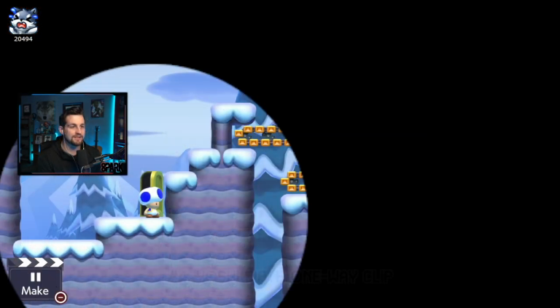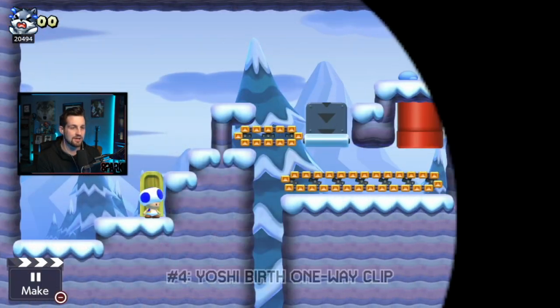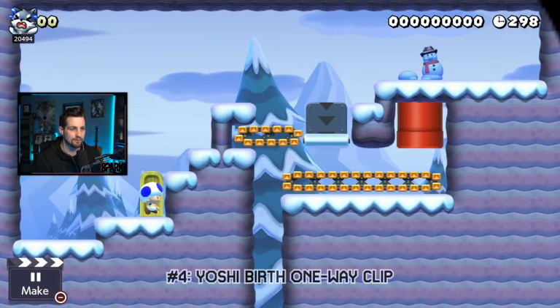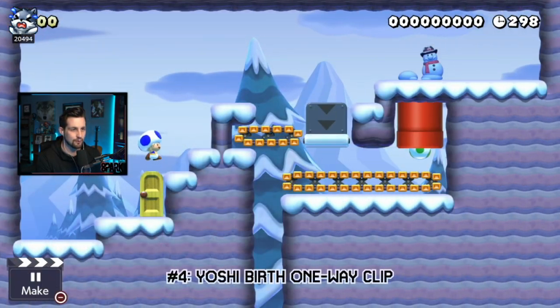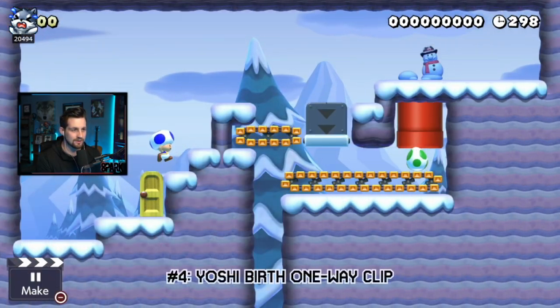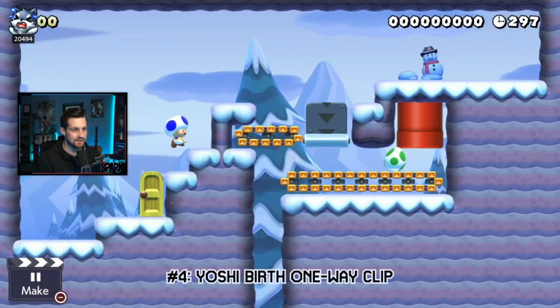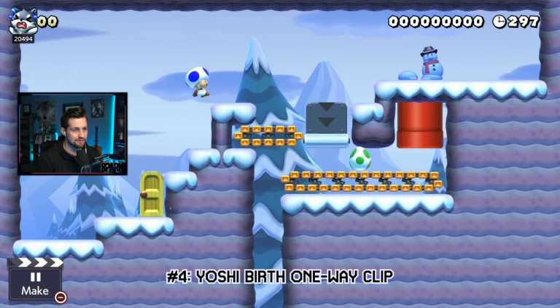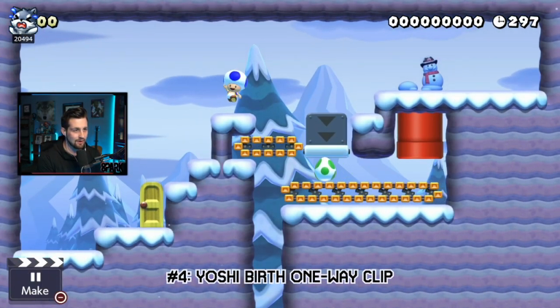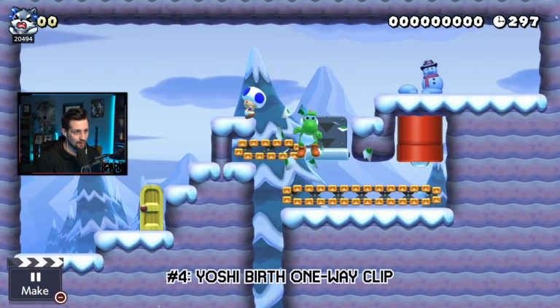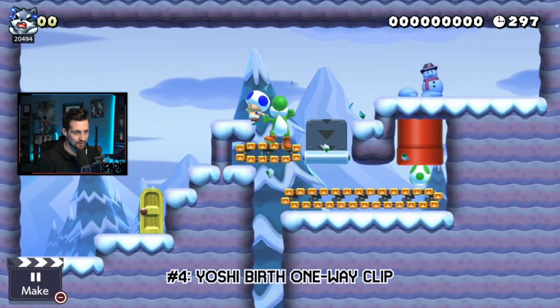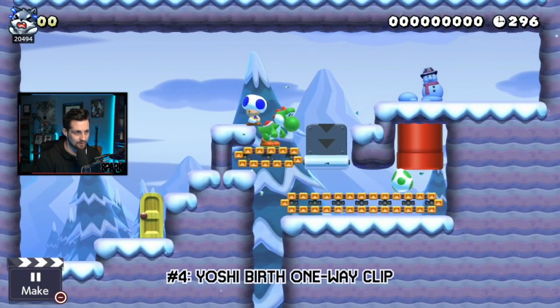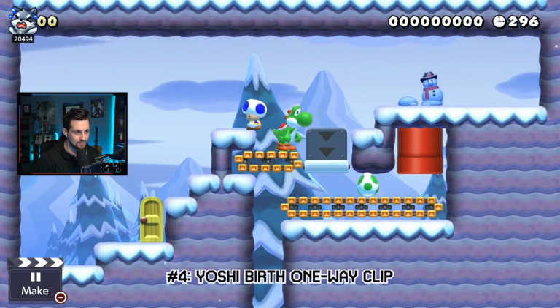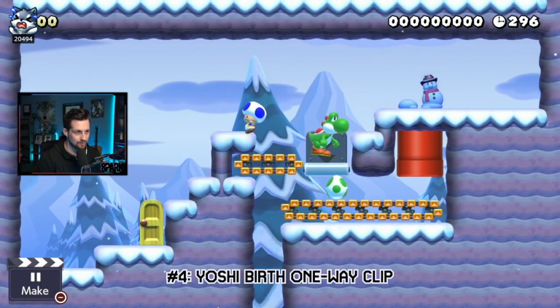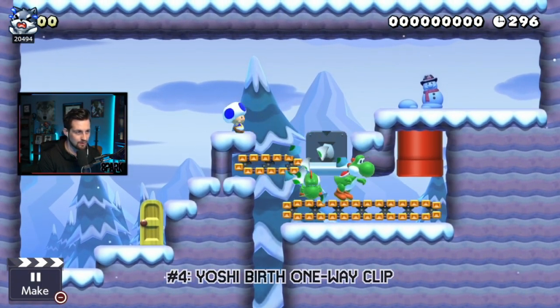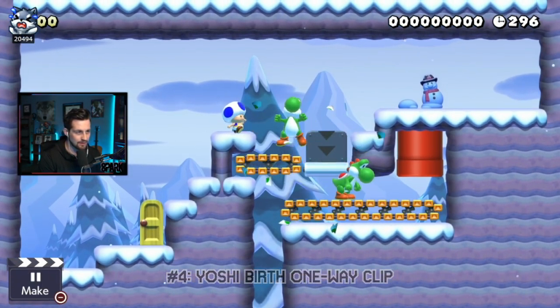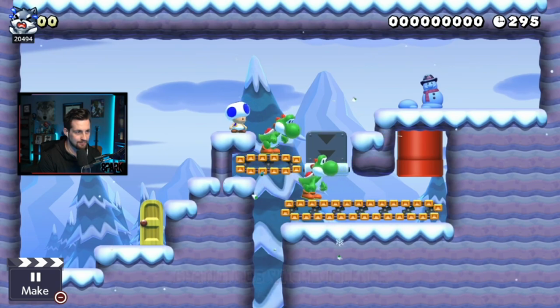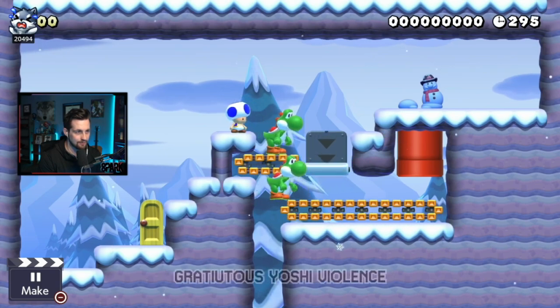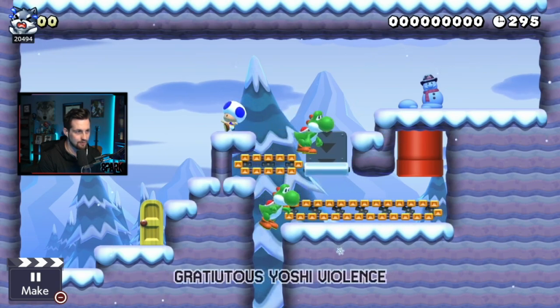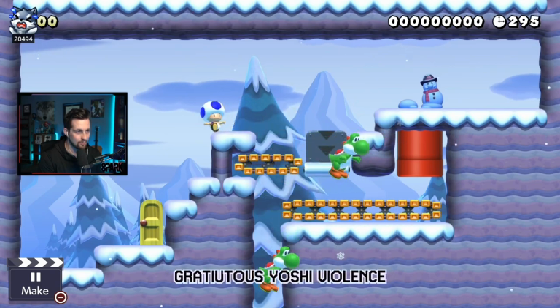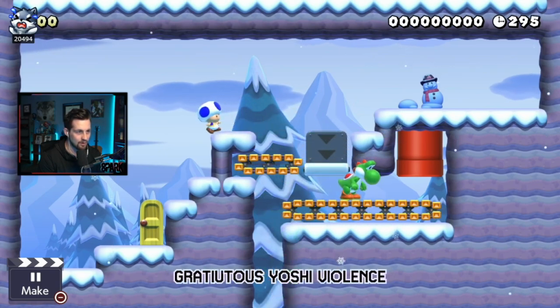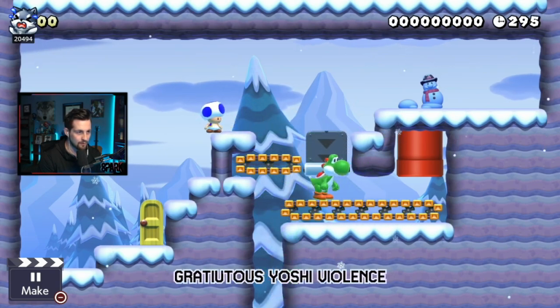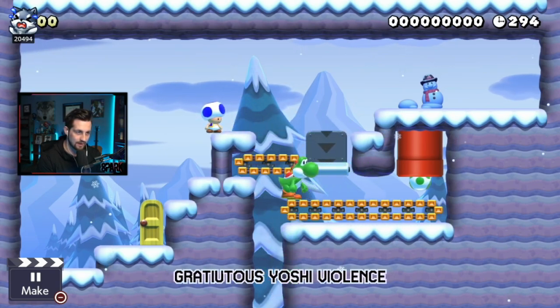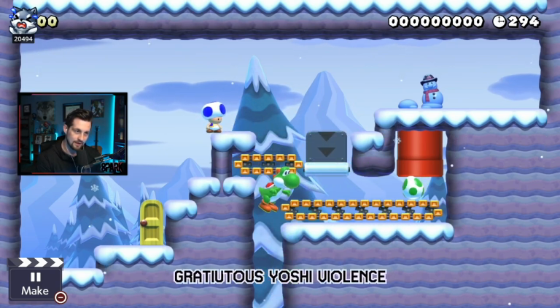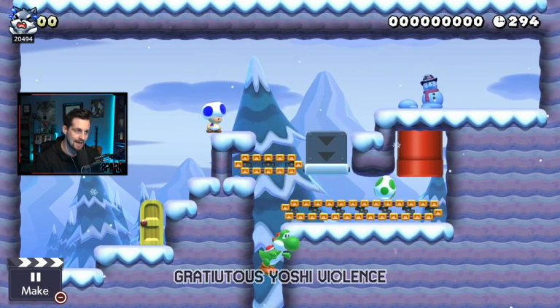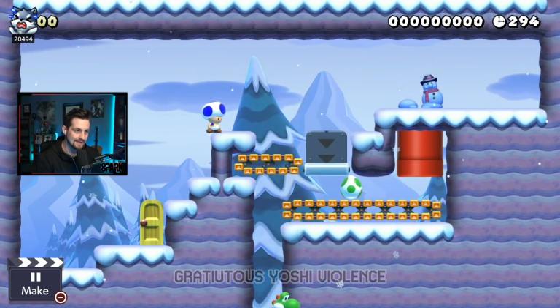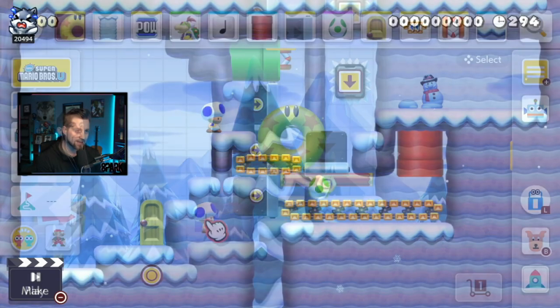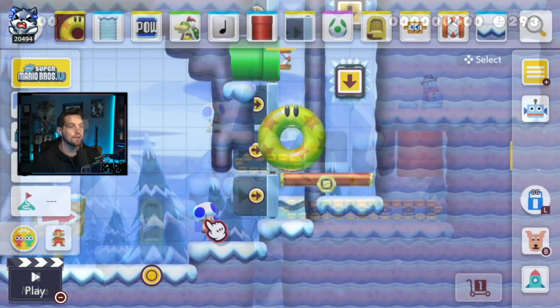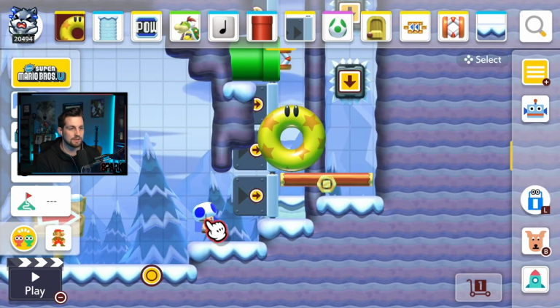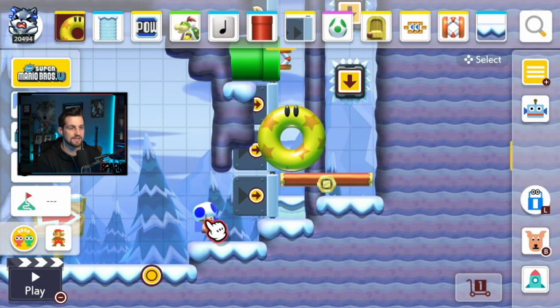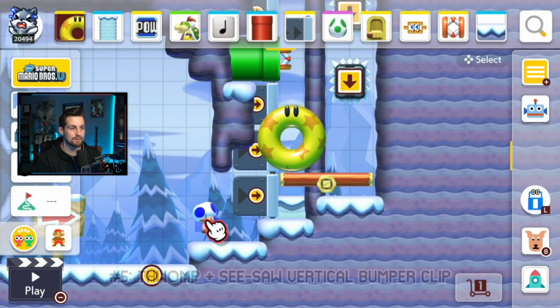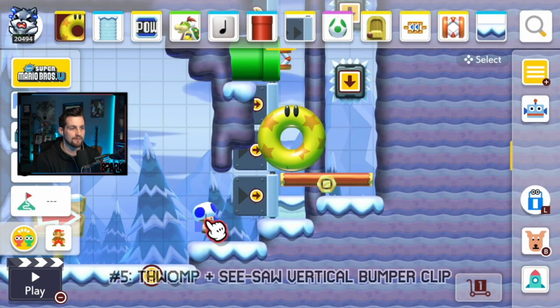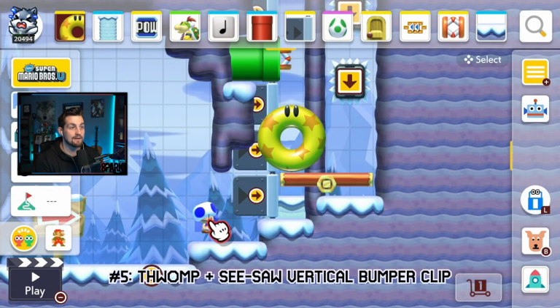Glitch number four: did you know Yoshi will clip through a one-way as he hatches from his egg?